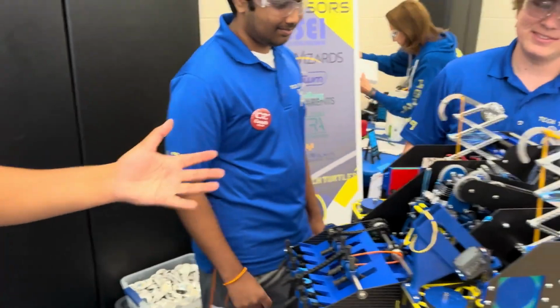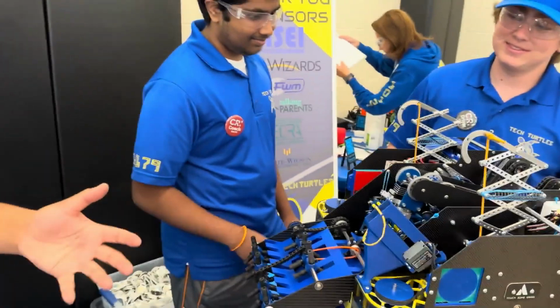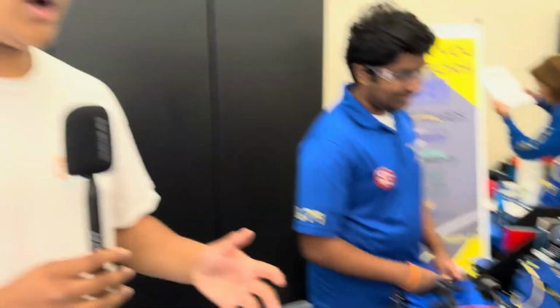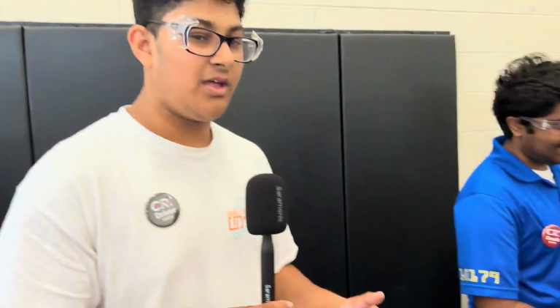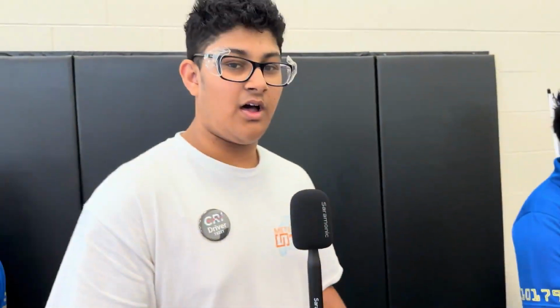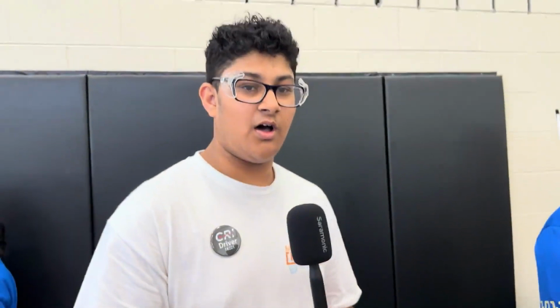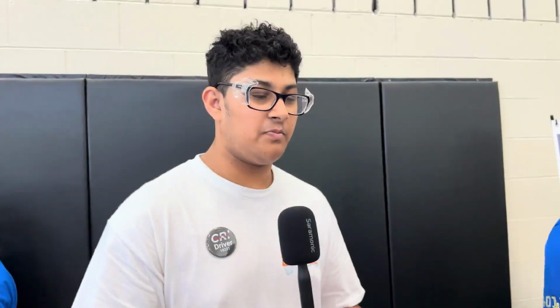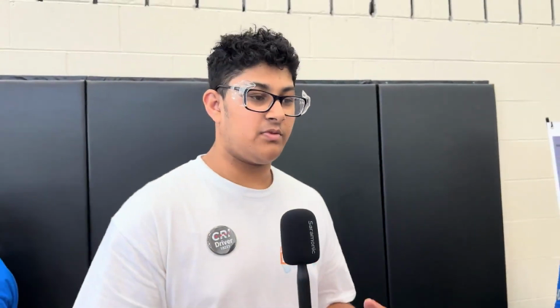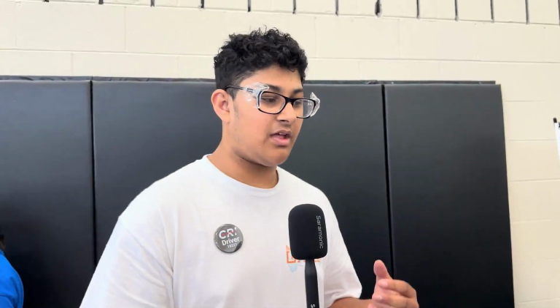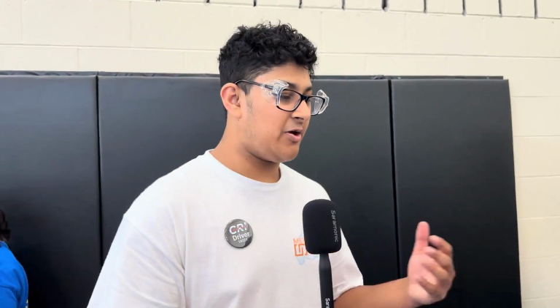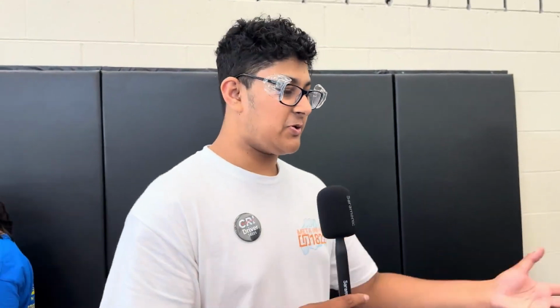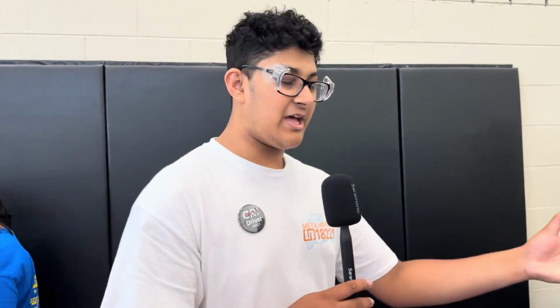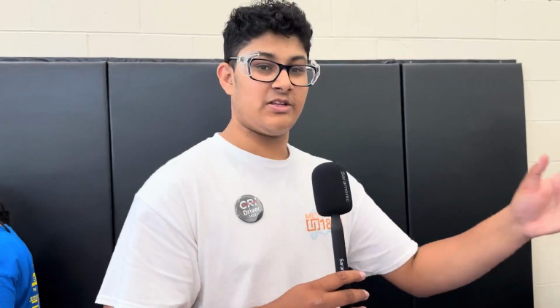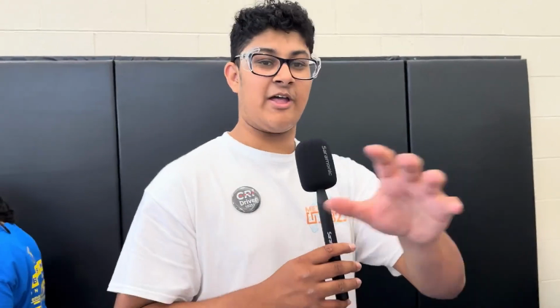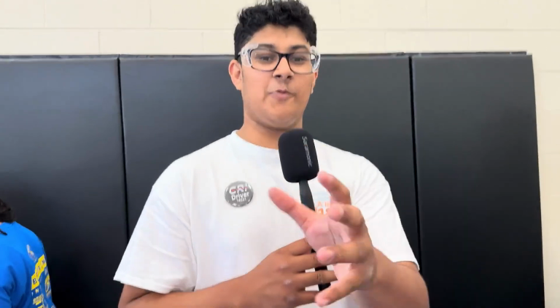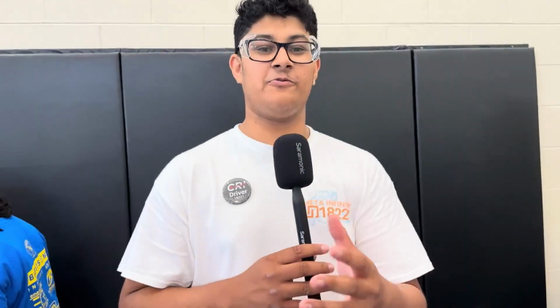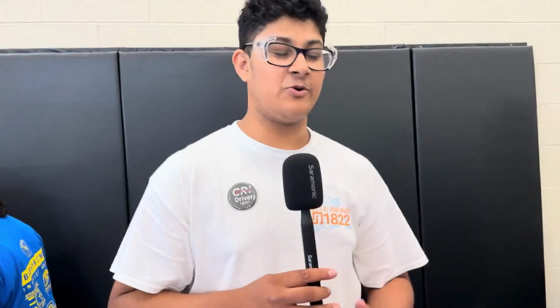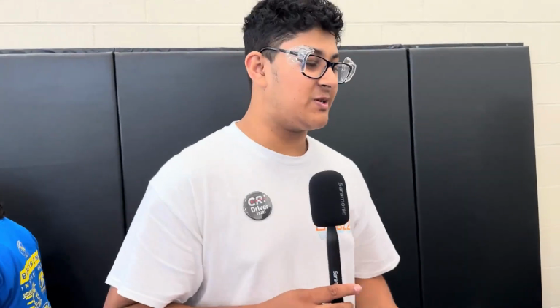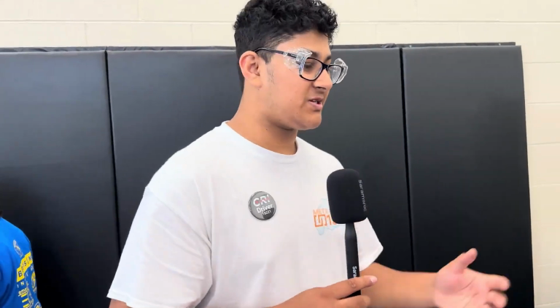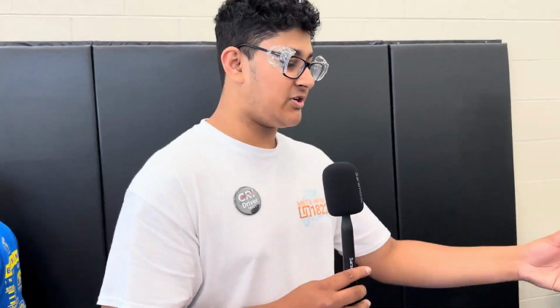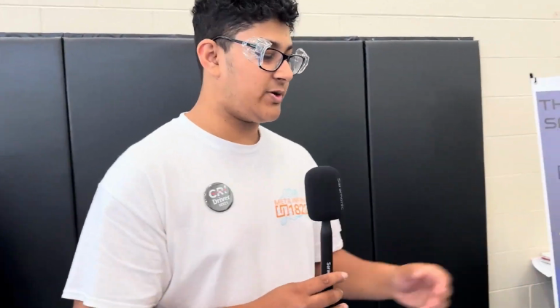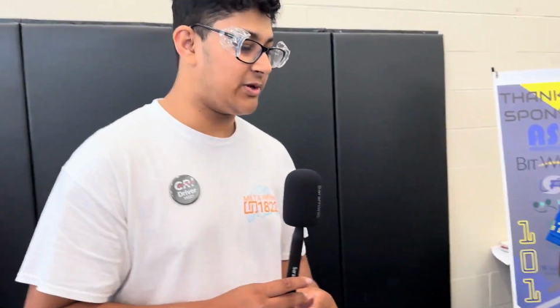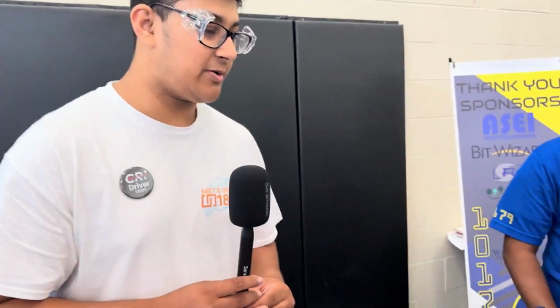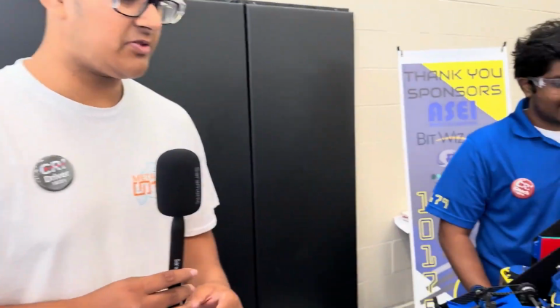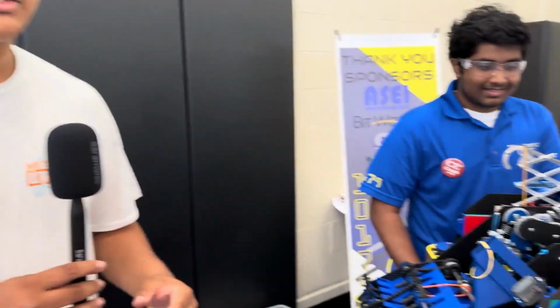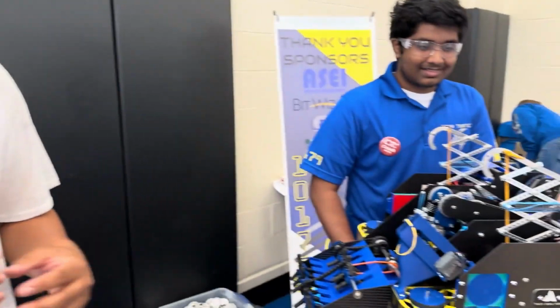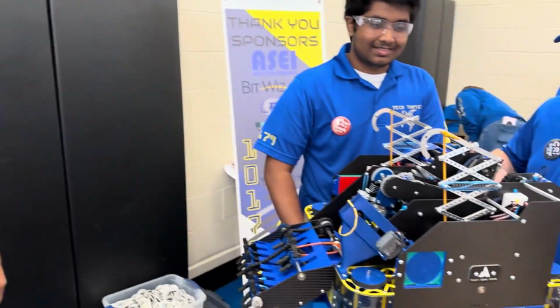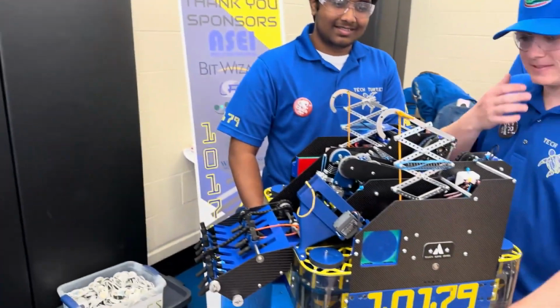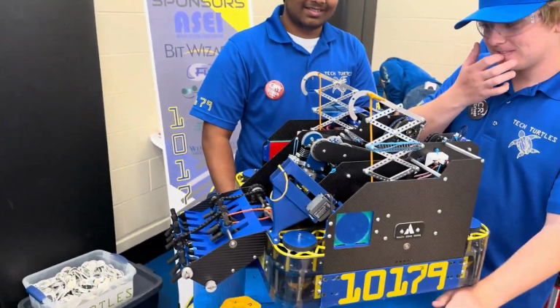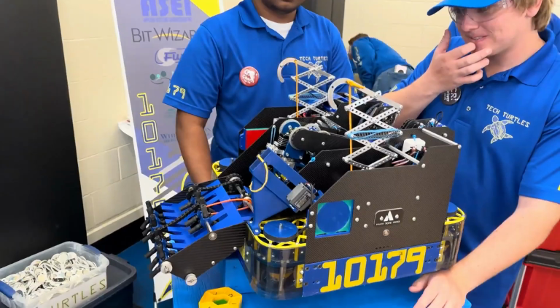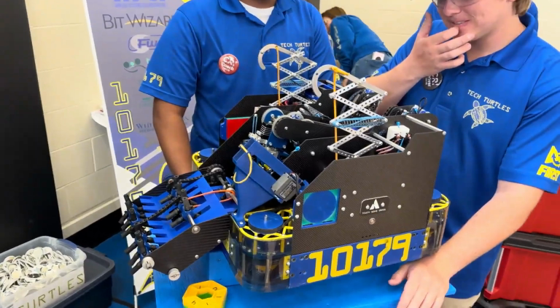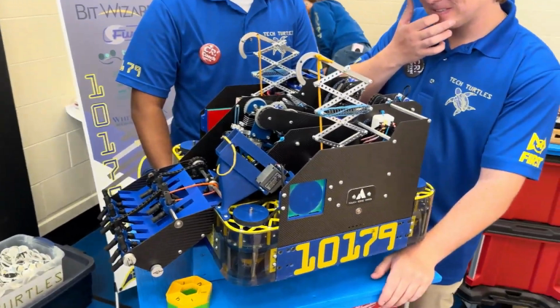Thank you guys for joining us on Behind the Bot. I hope the viewers enjoyed learning about this awesome and unique robot that participated at the Chicago Robotics Invitational this weekend.